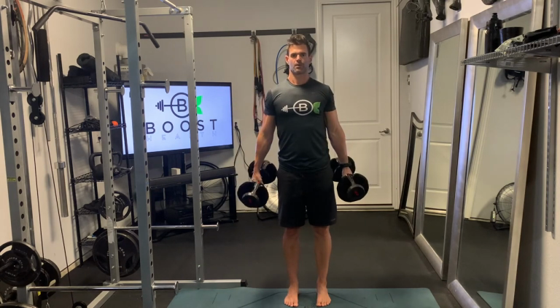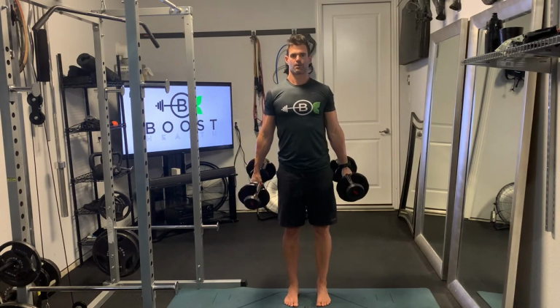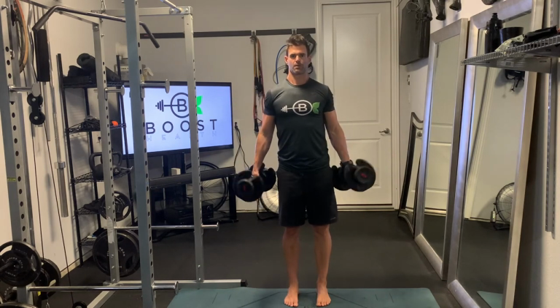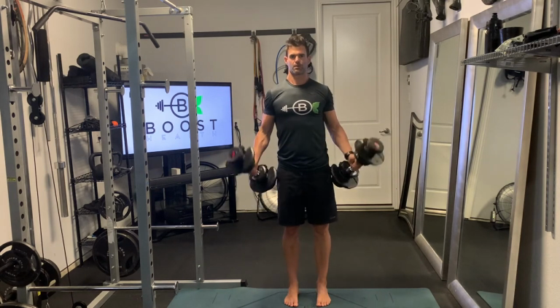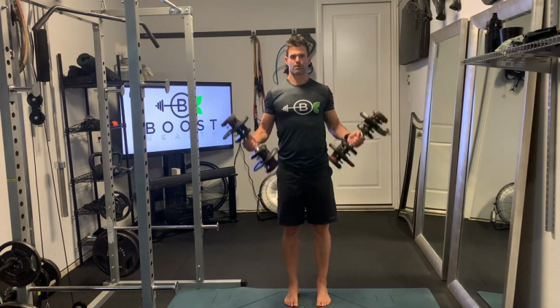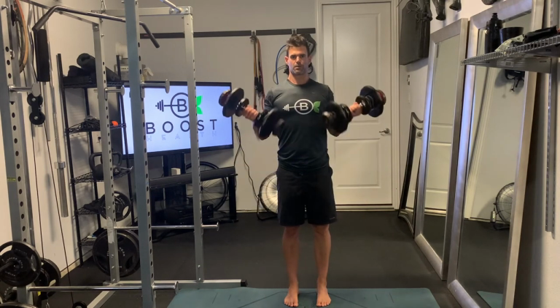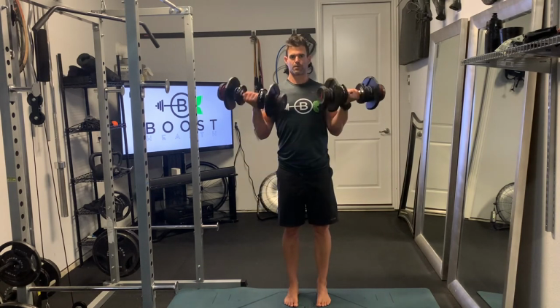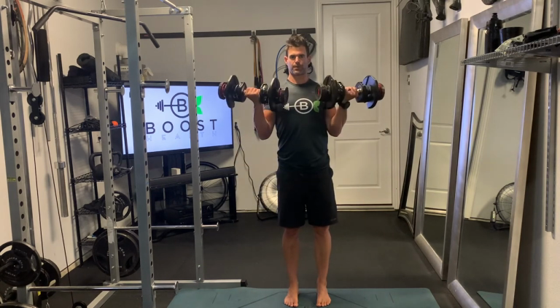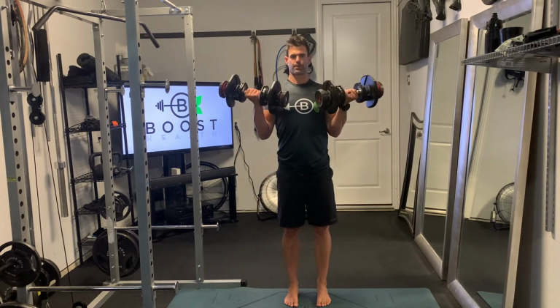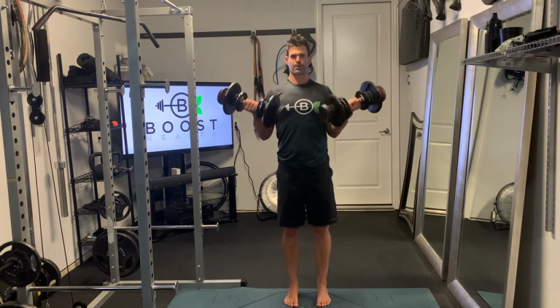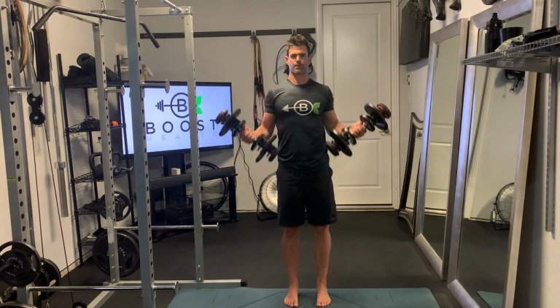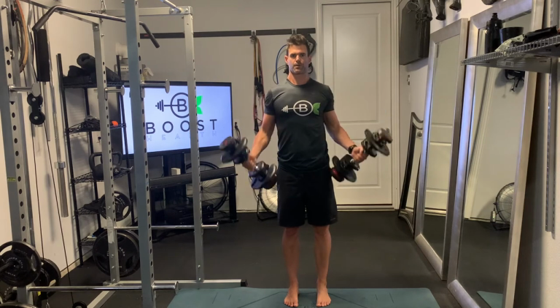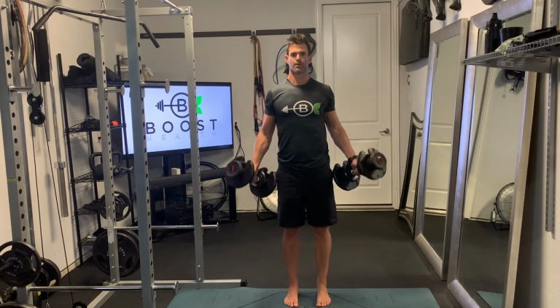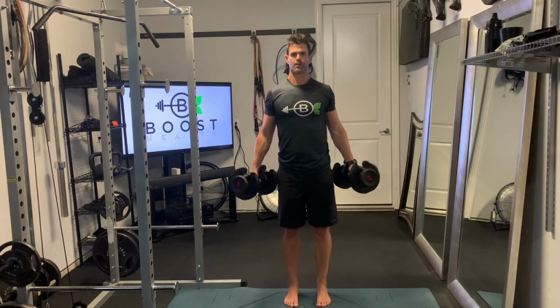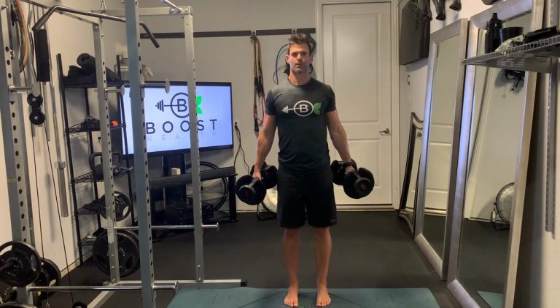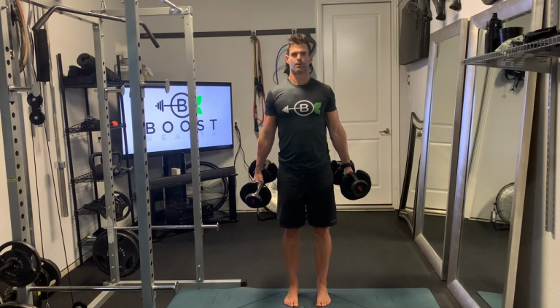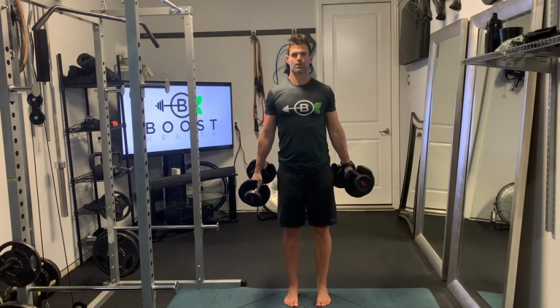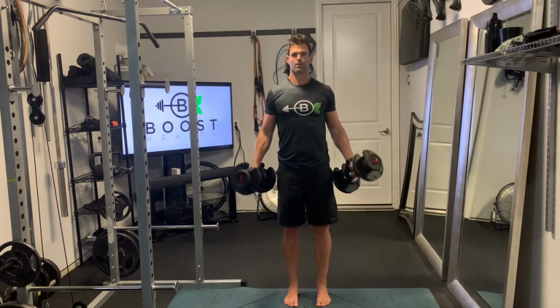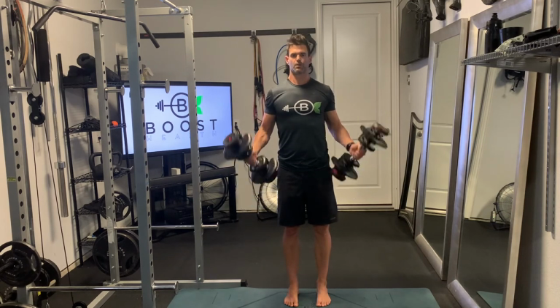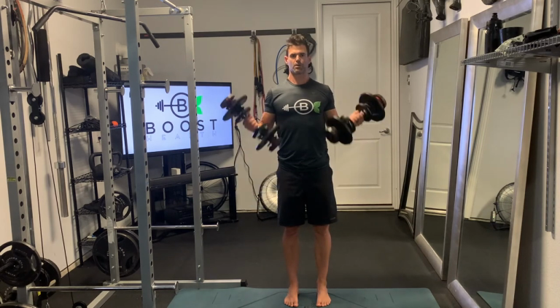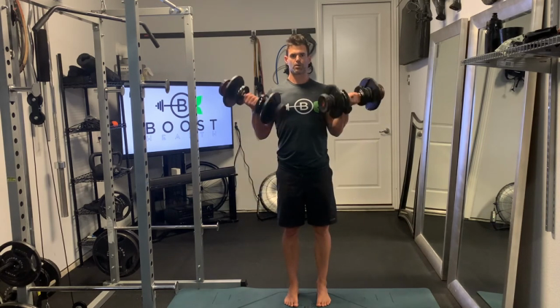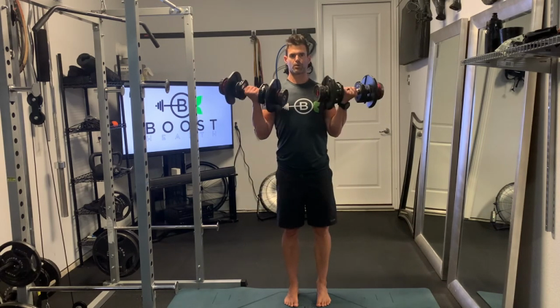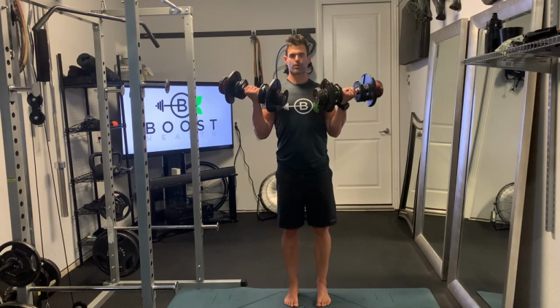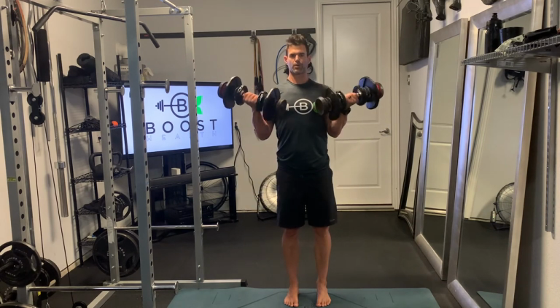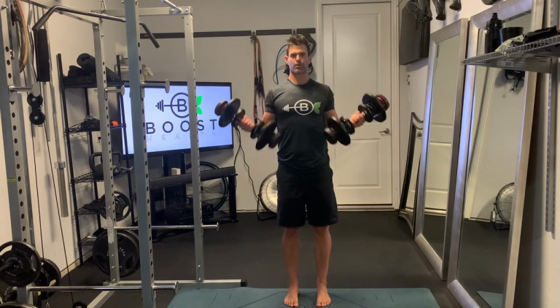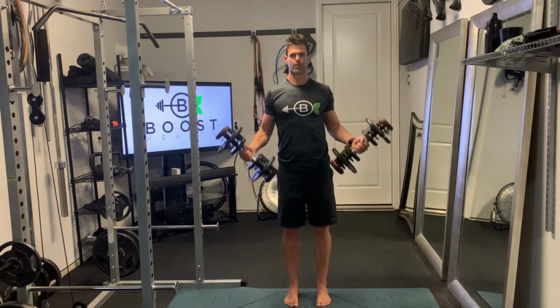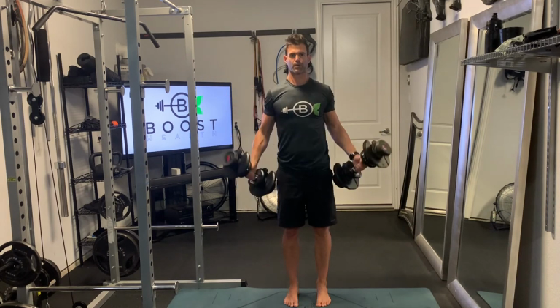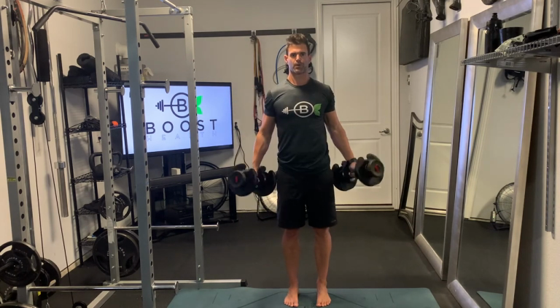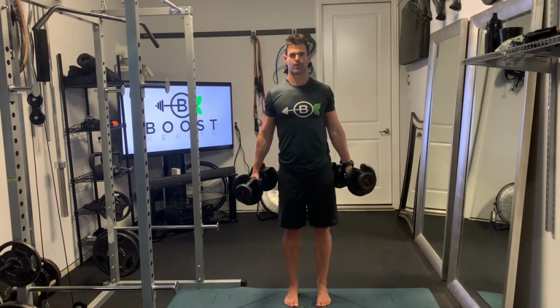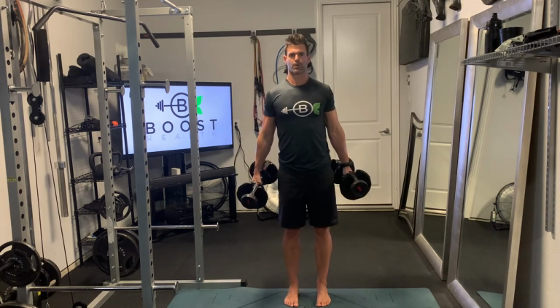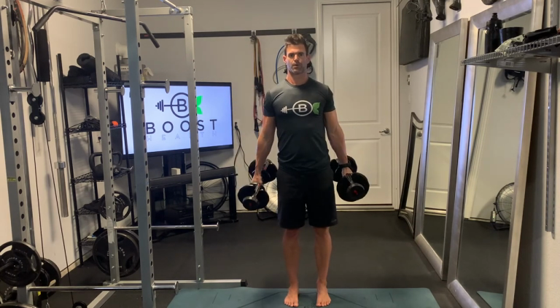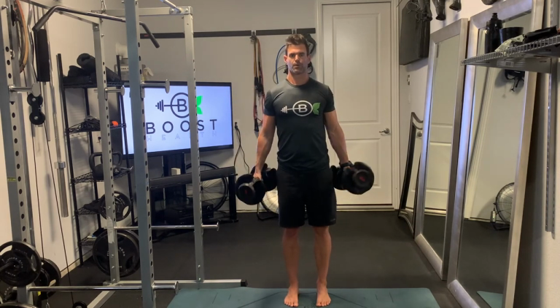Breathing is important too. You want to exhale as you curl the weights up, and then take a deep breath in and recover as you lower the weights back down.